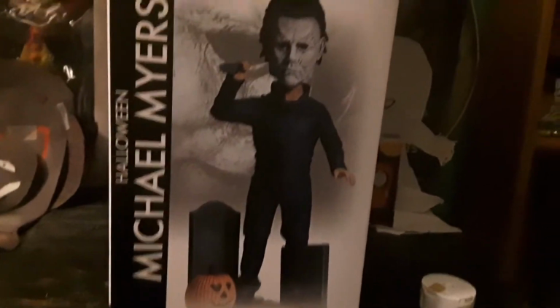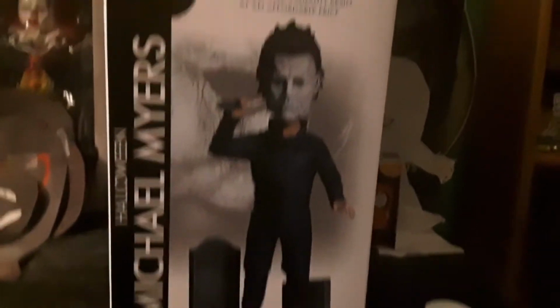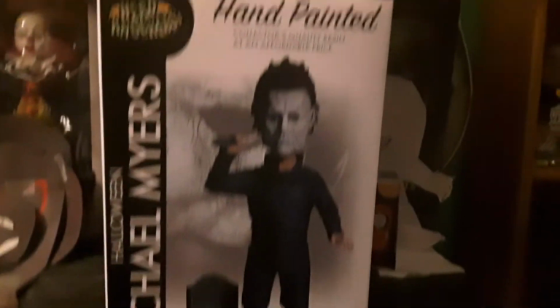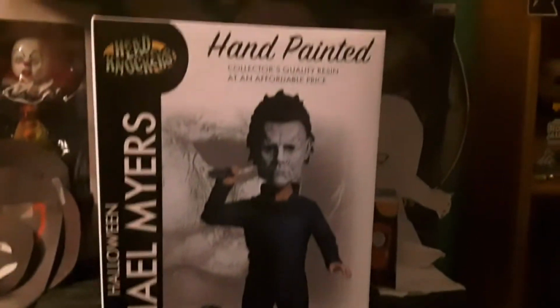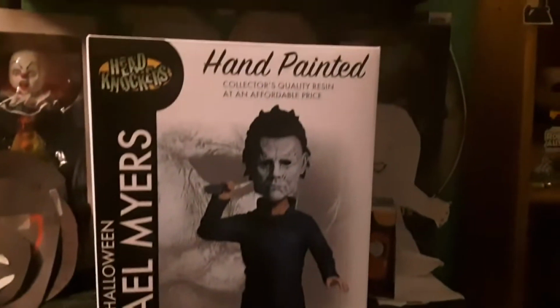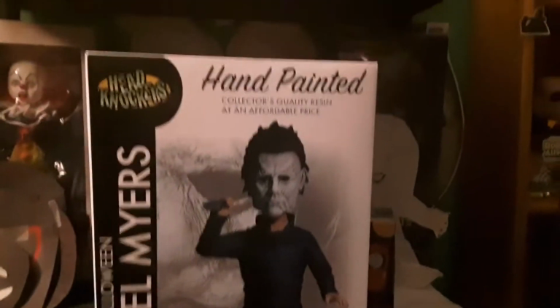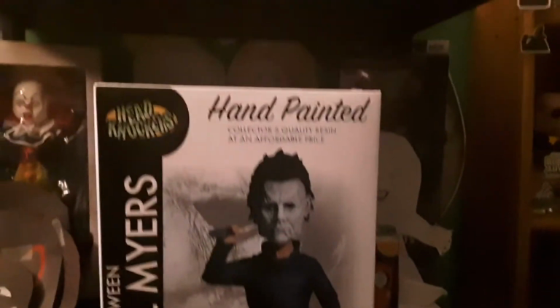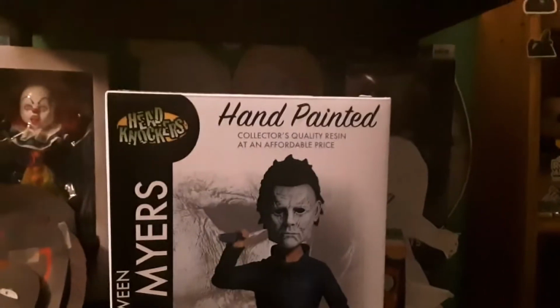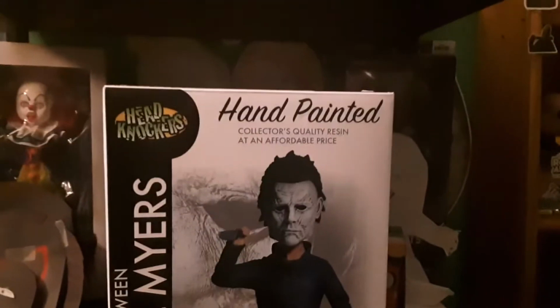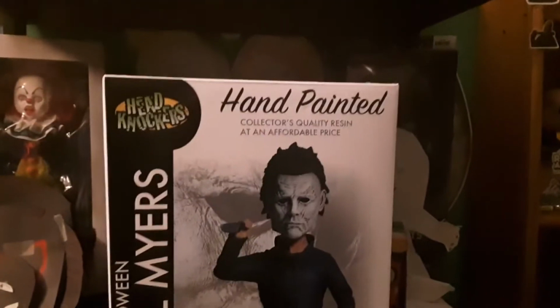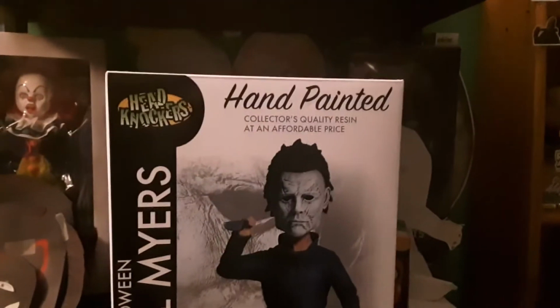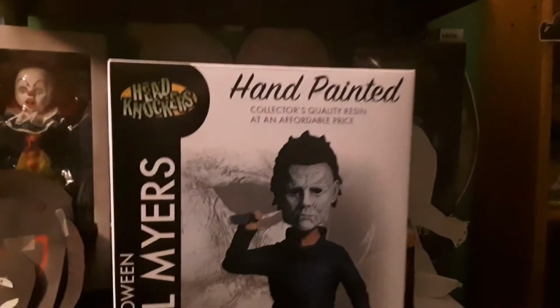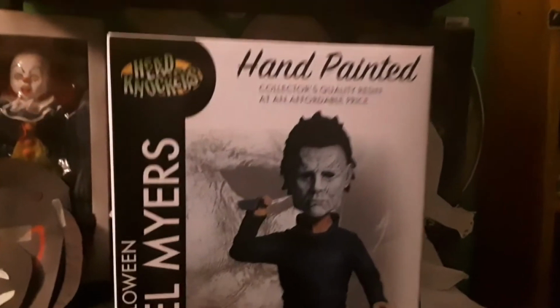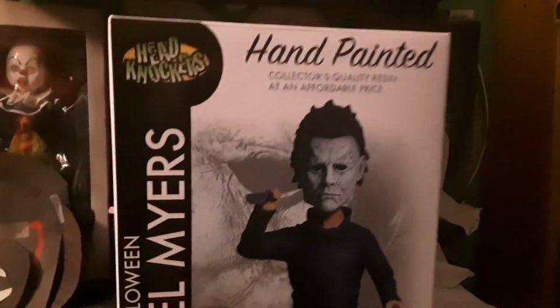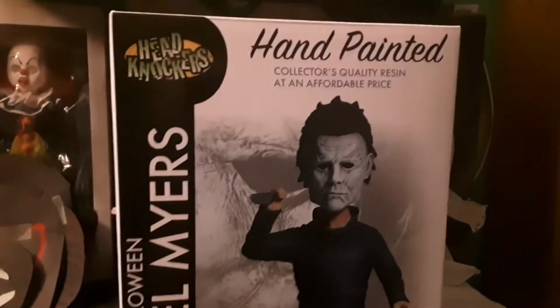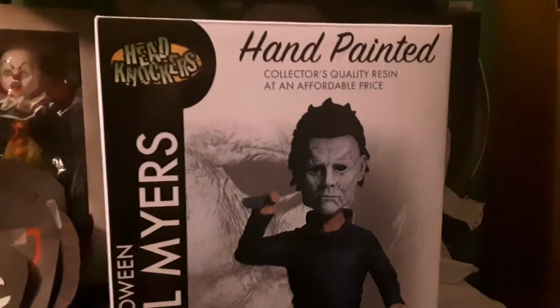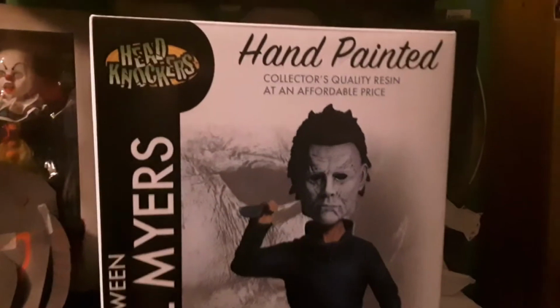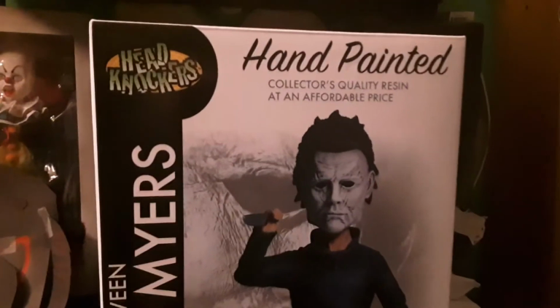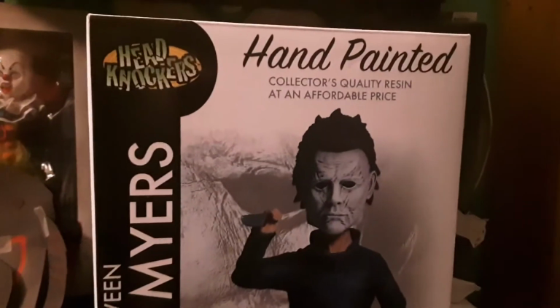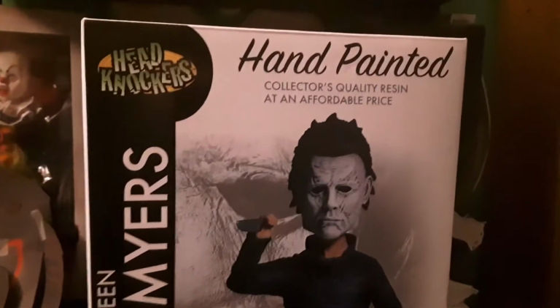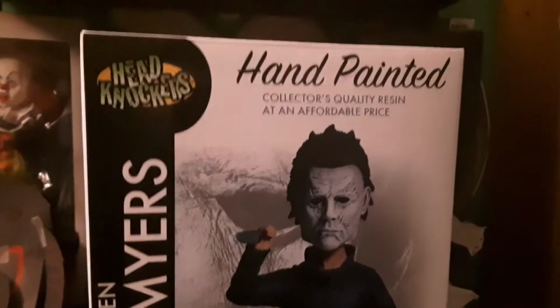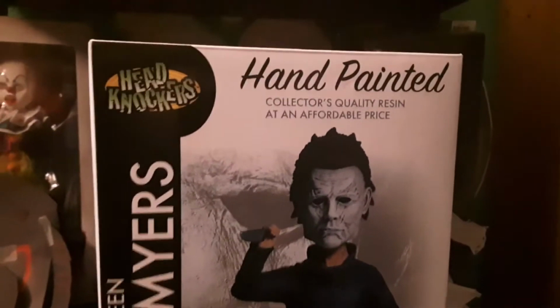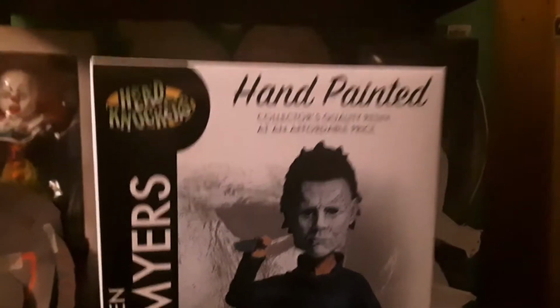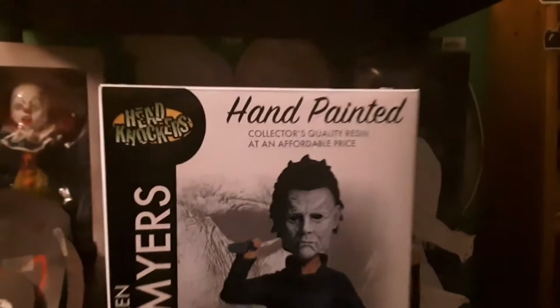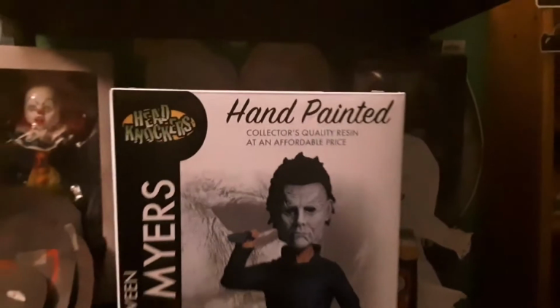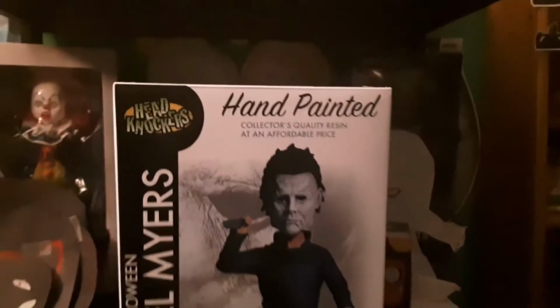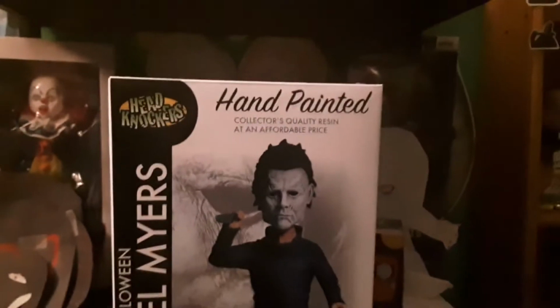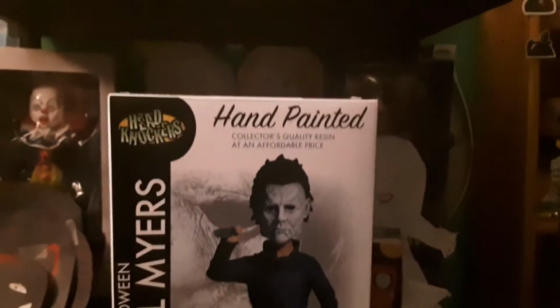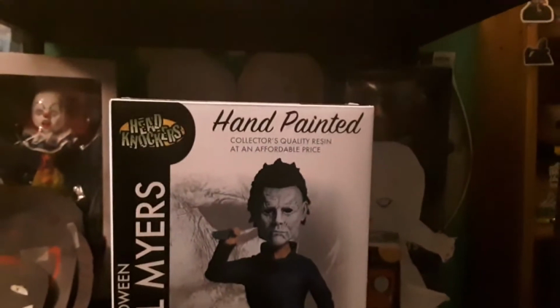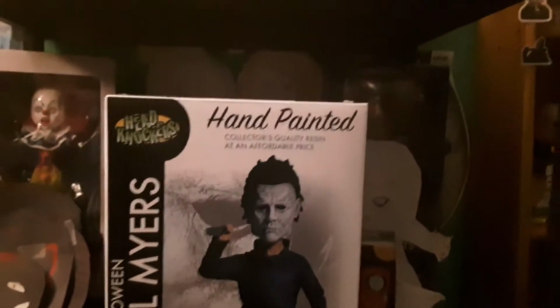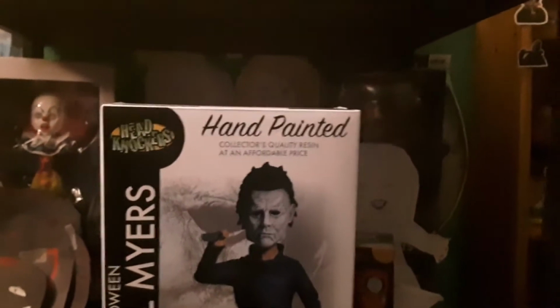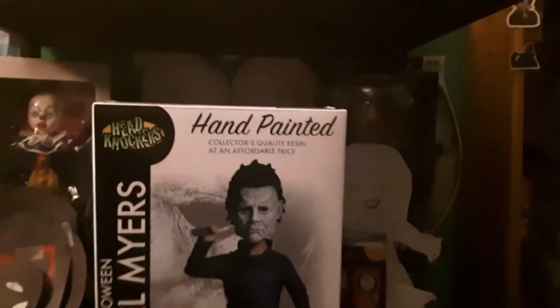I got him for $30, and I think that was kind of a good deal. He could have been a little bit cheaper.